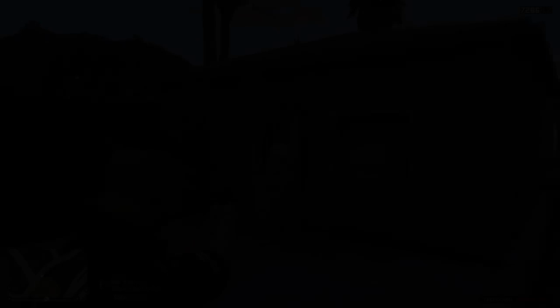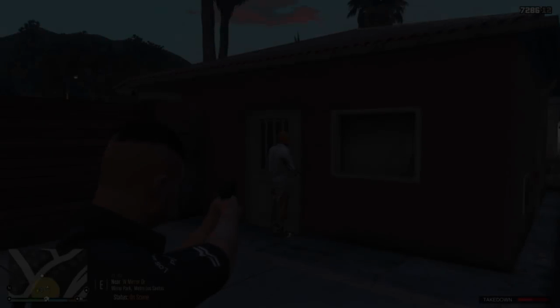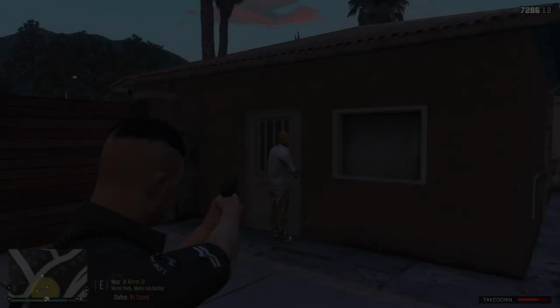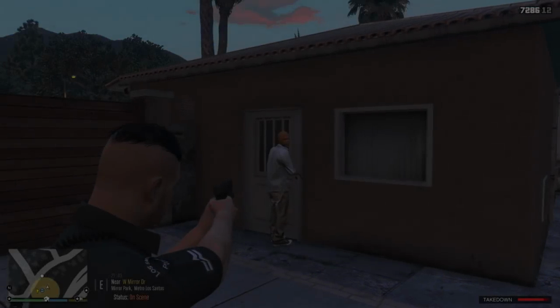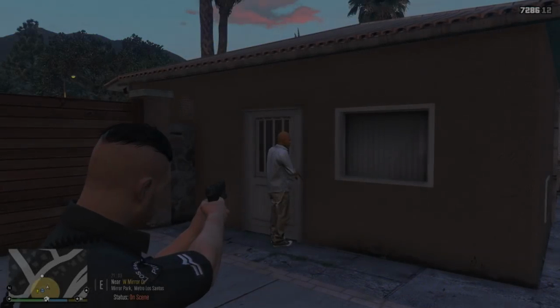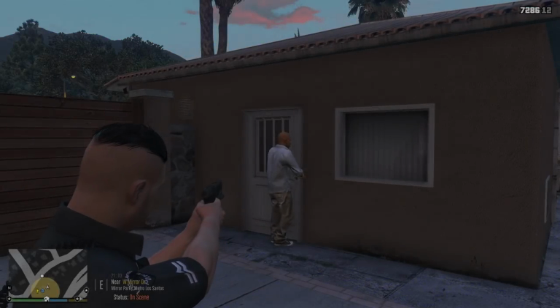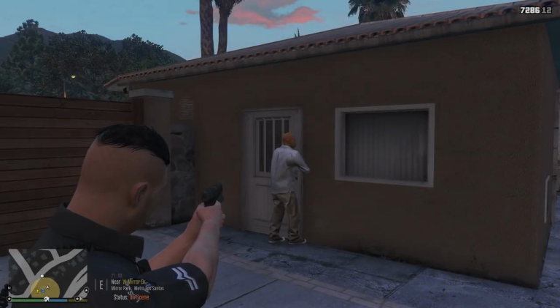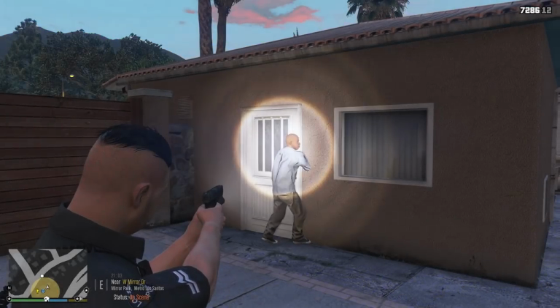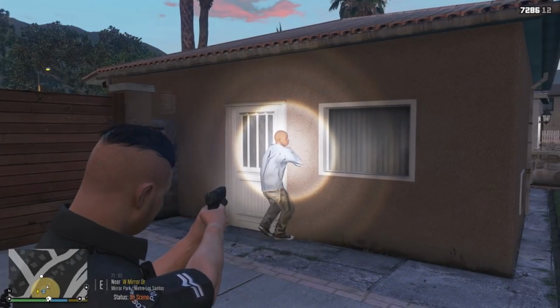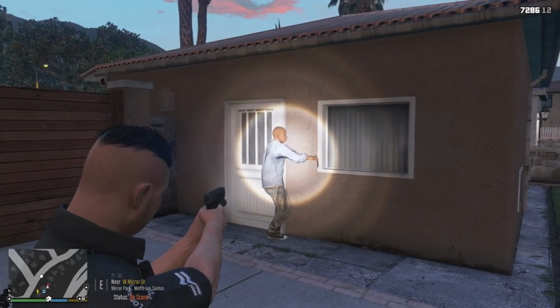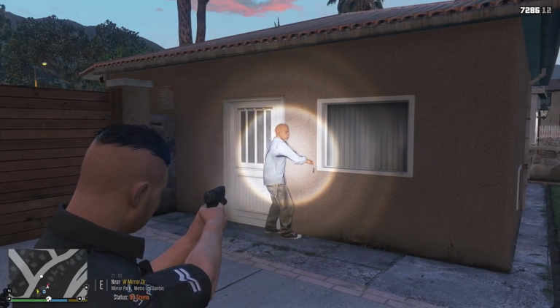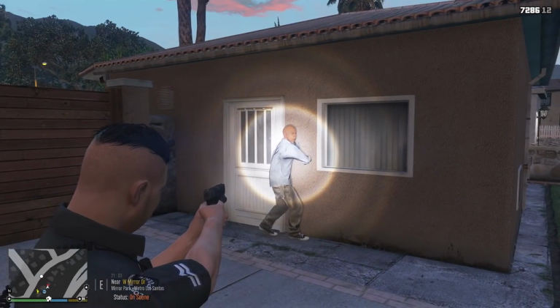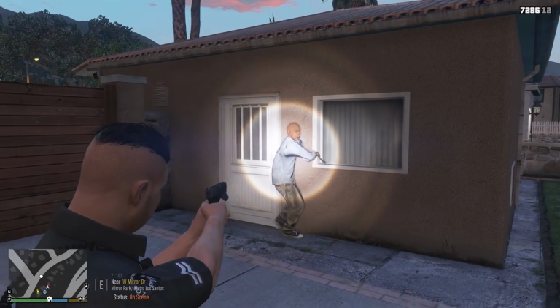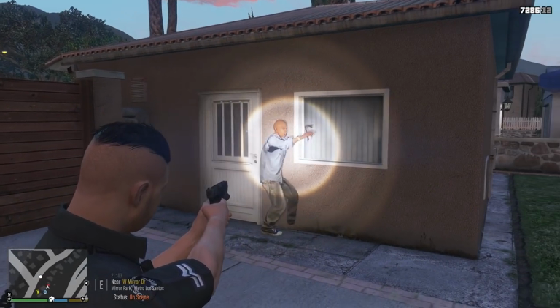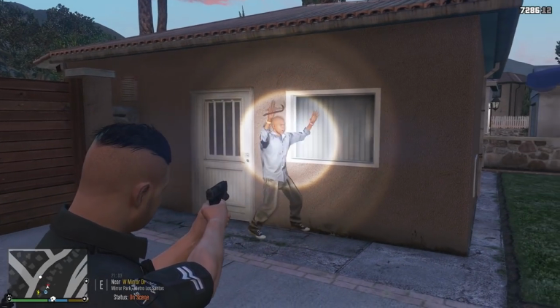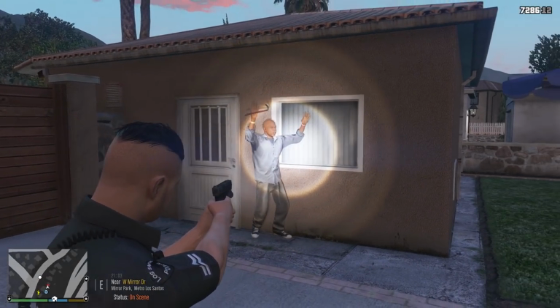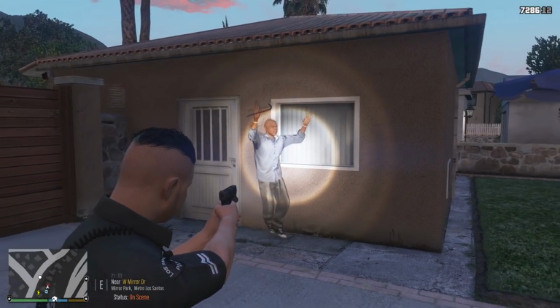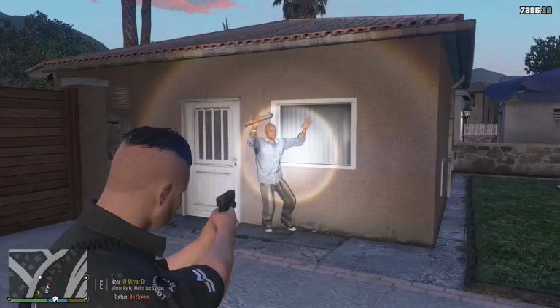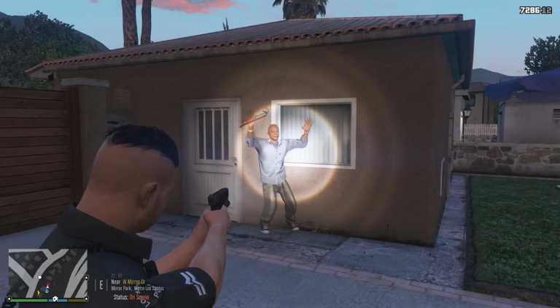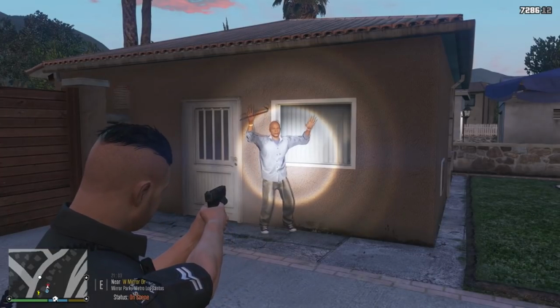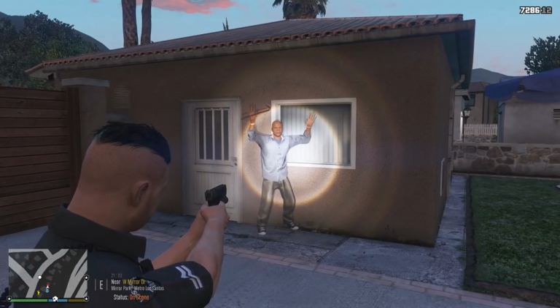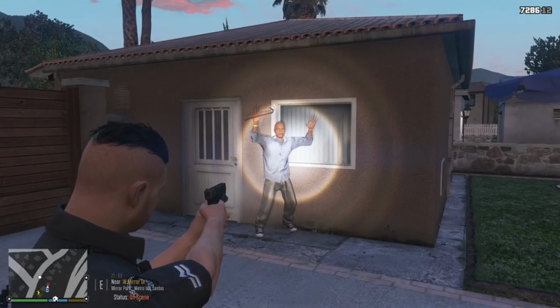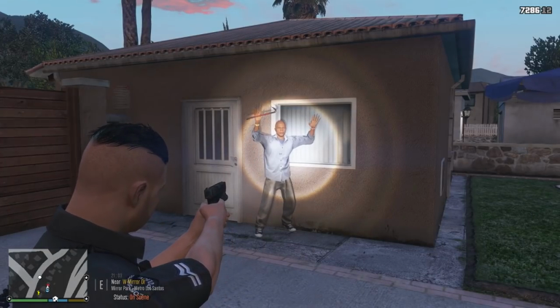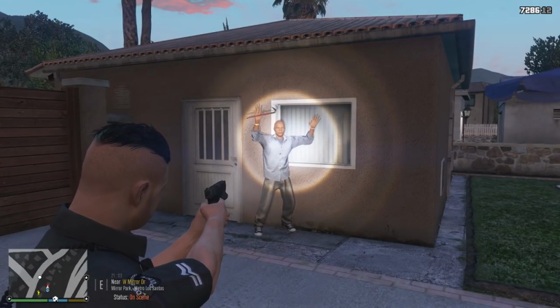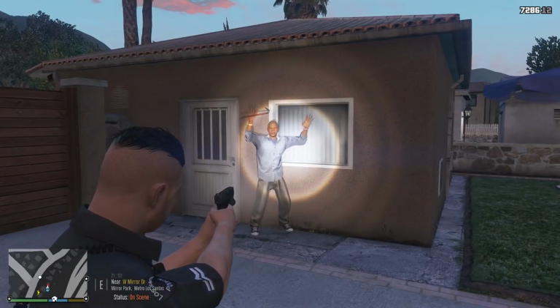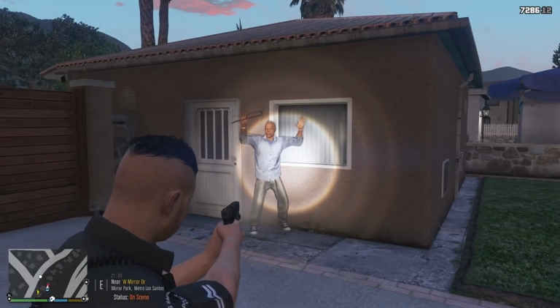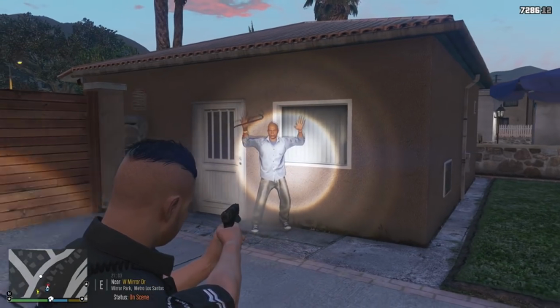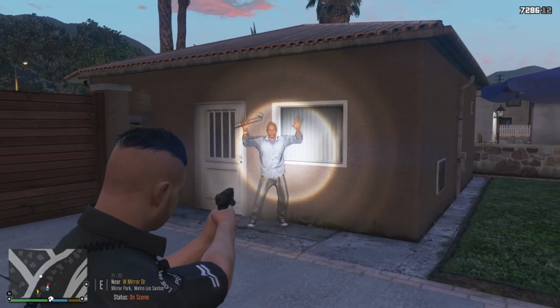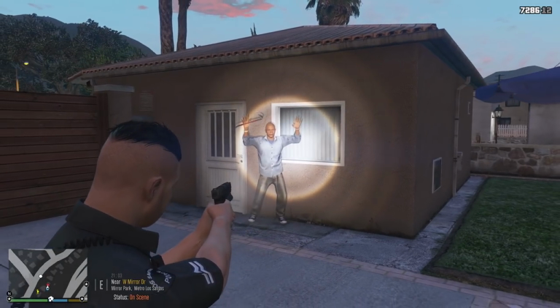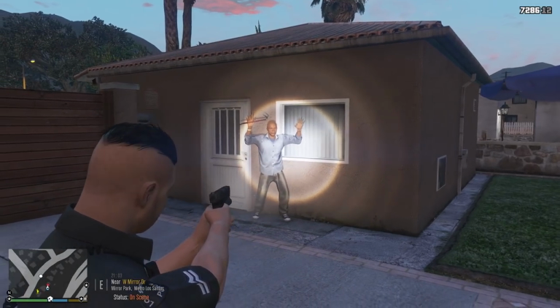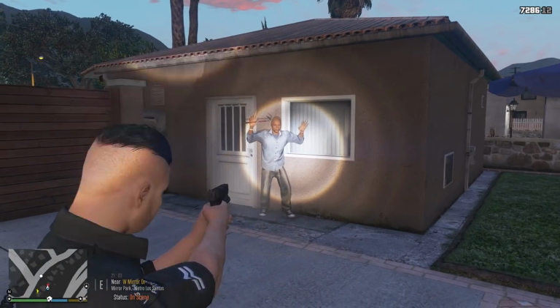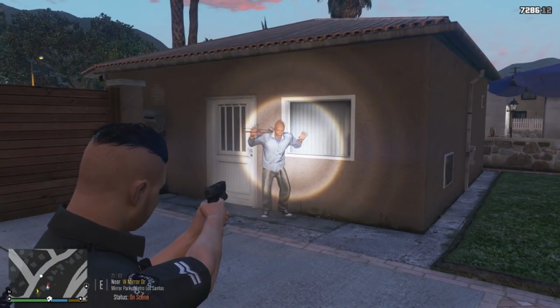Hey, you right there — don't make me use this! Hey, get down man, right there, all the way down!